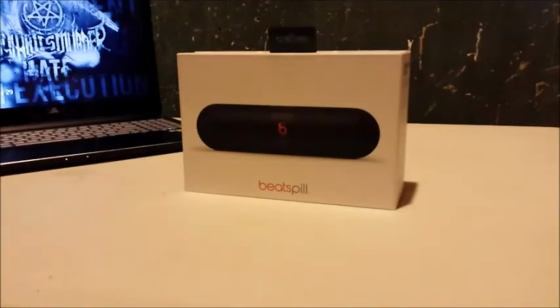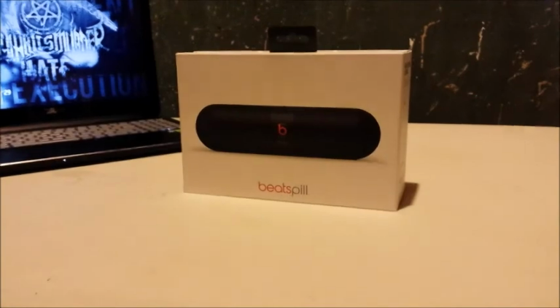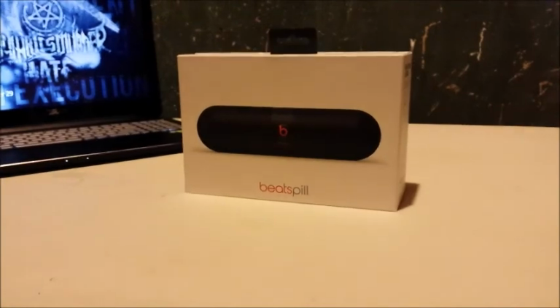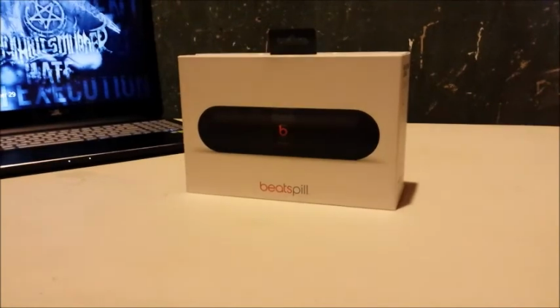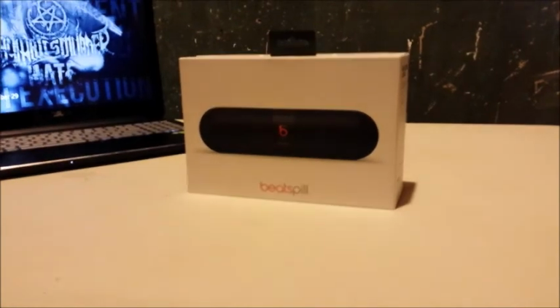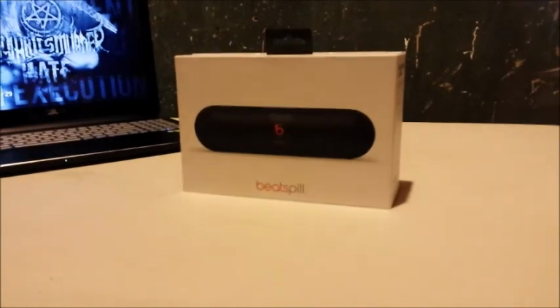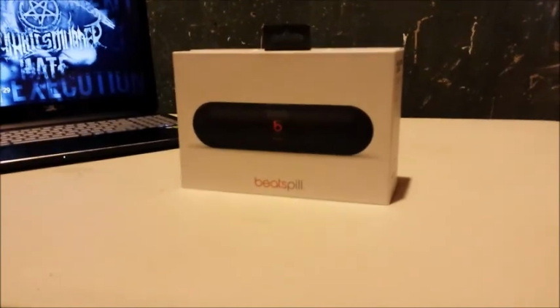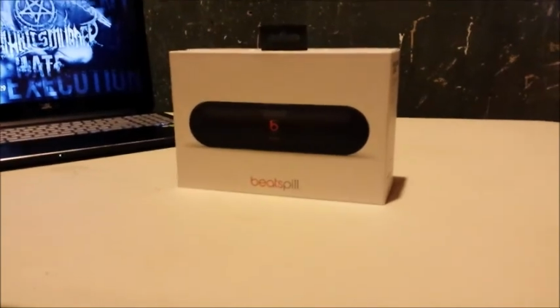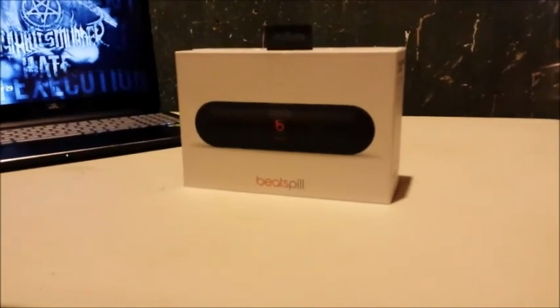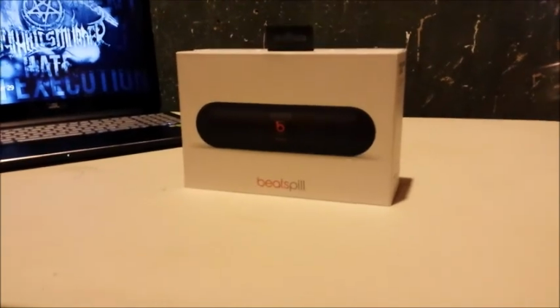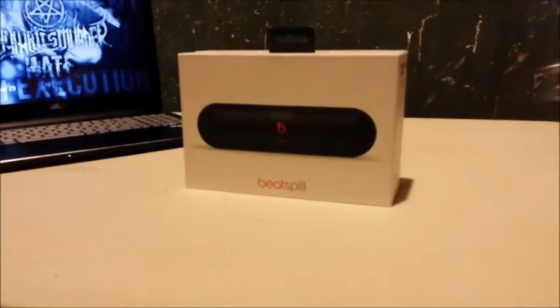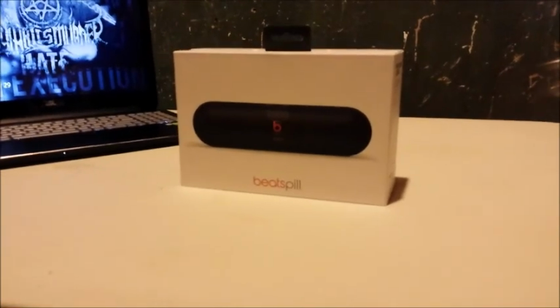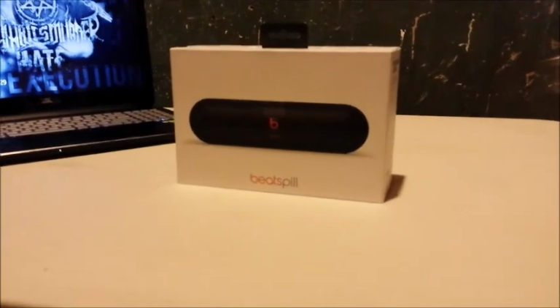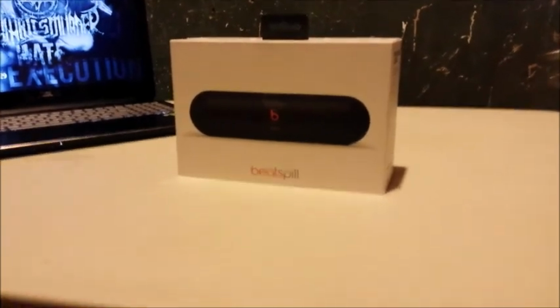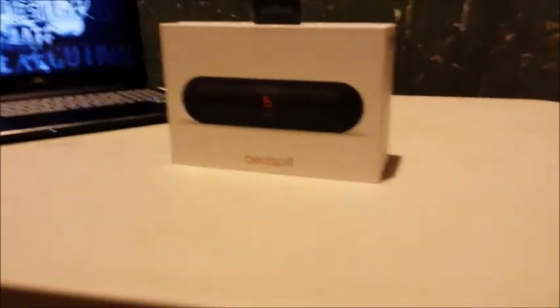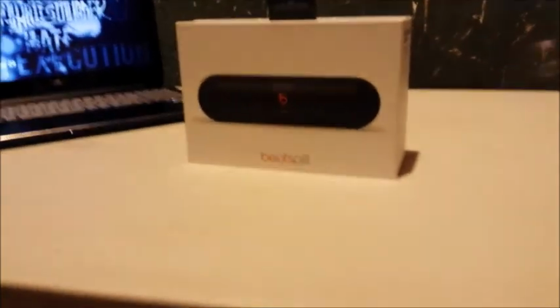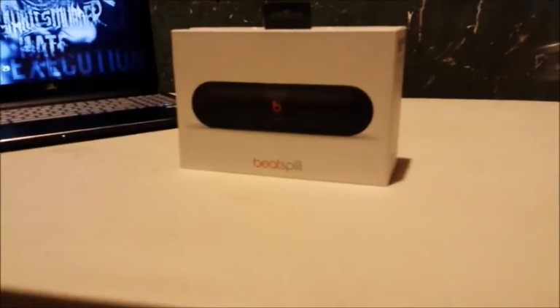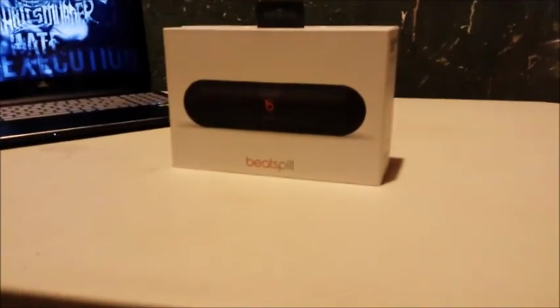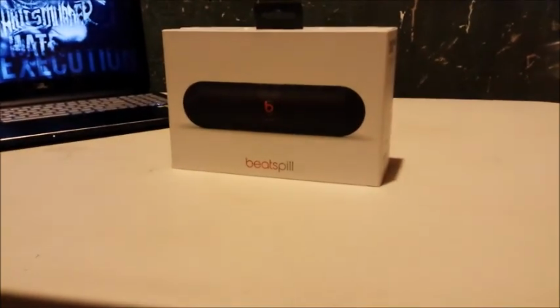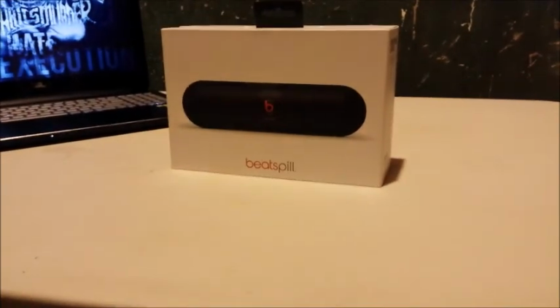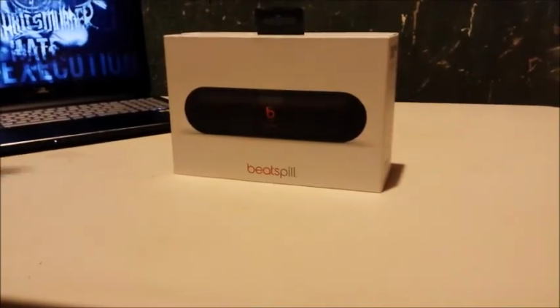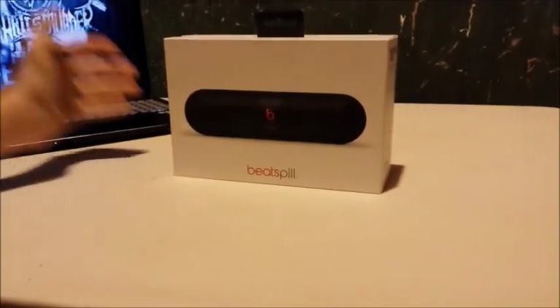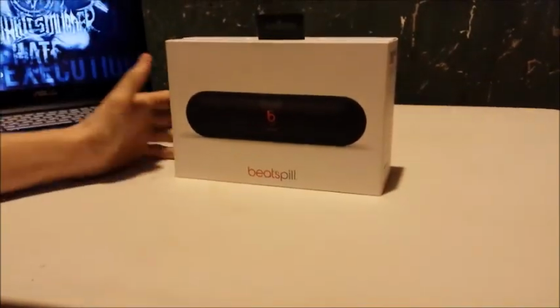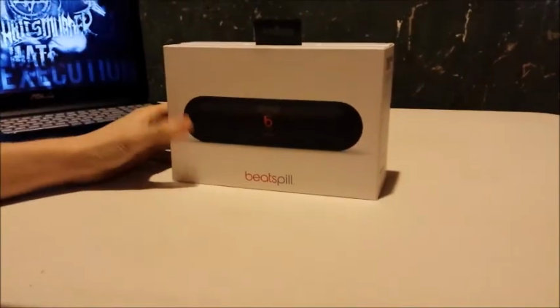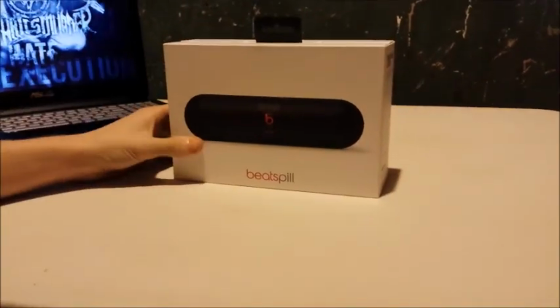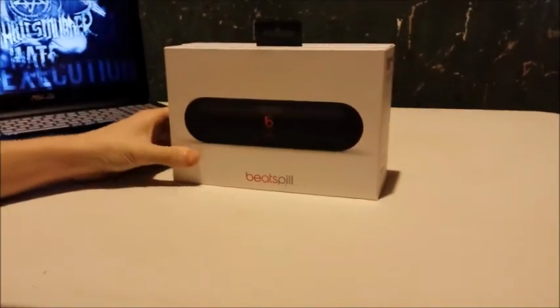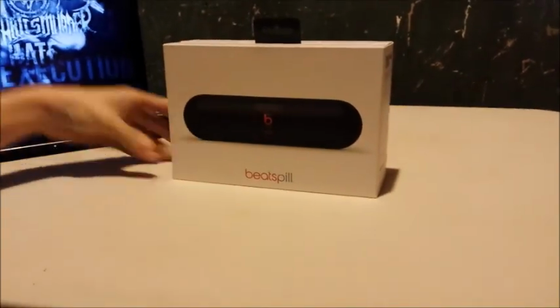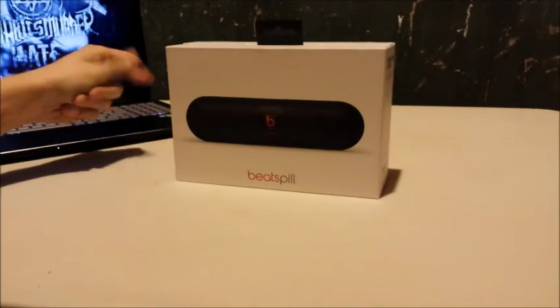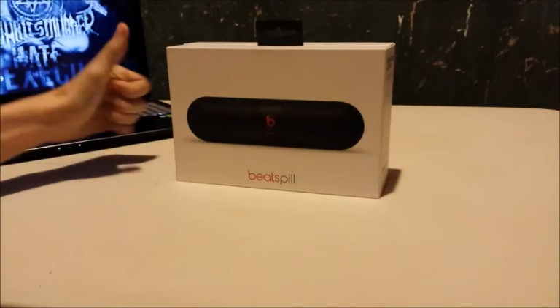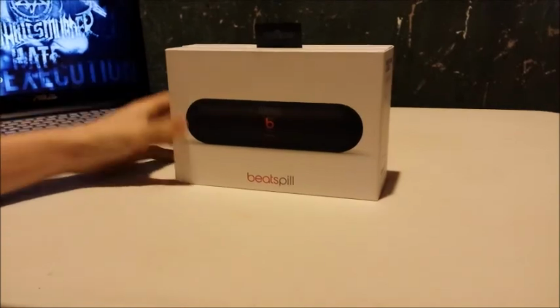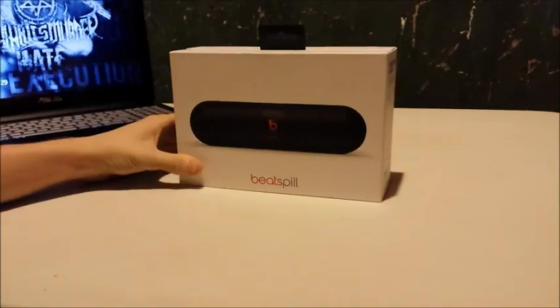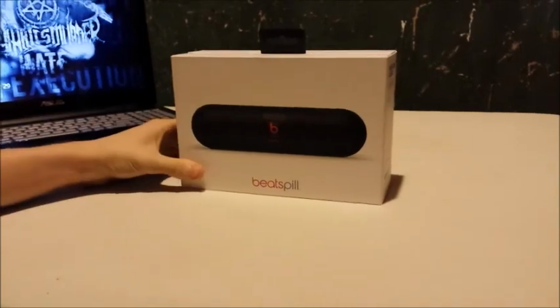Yo, what's up guys? This is the one and only Infamous Covers here, and here we are doing an unboxing of something I got for Christmas.